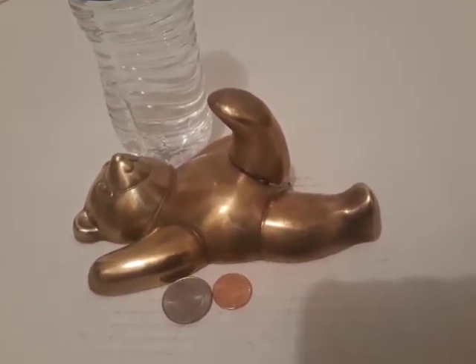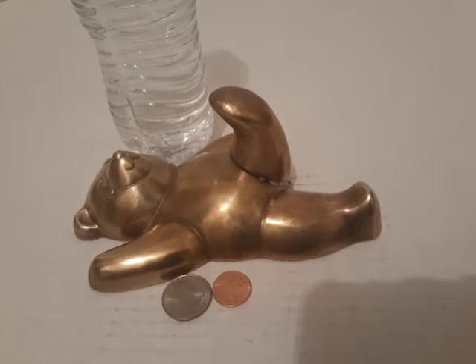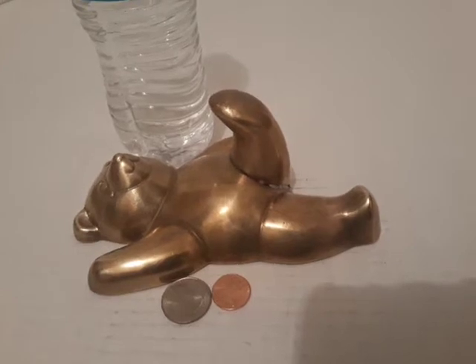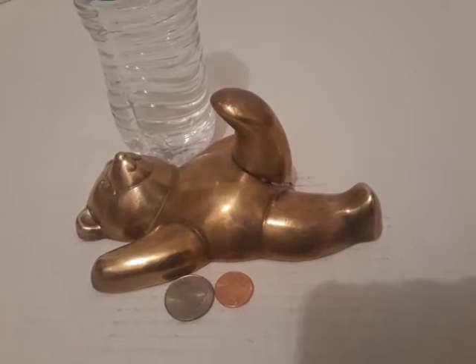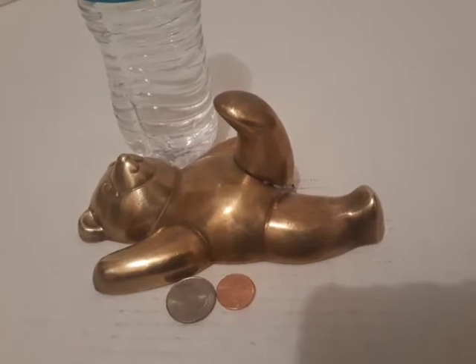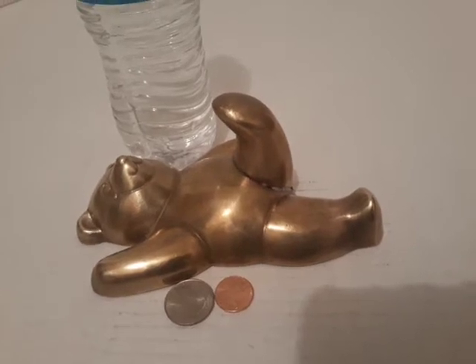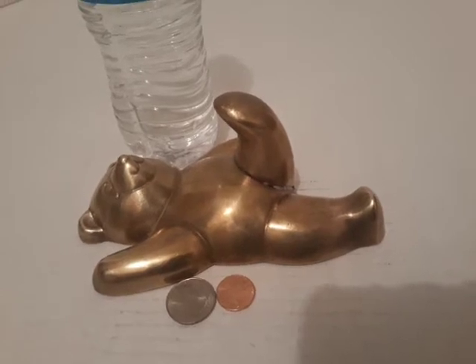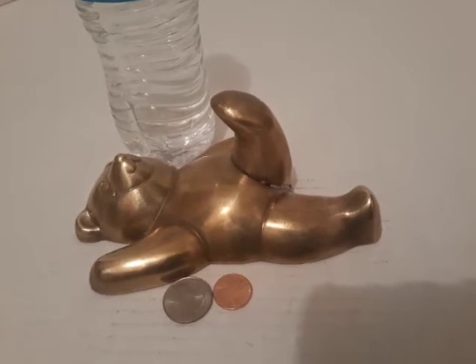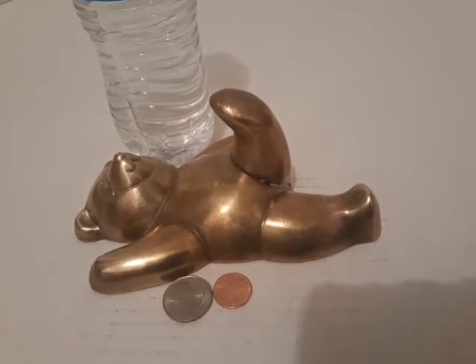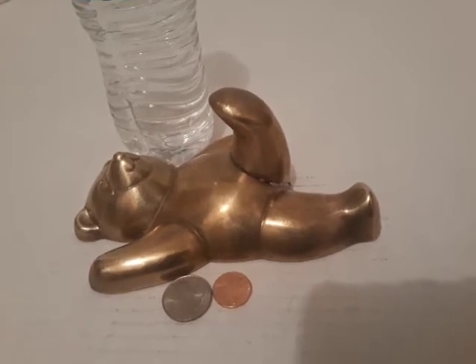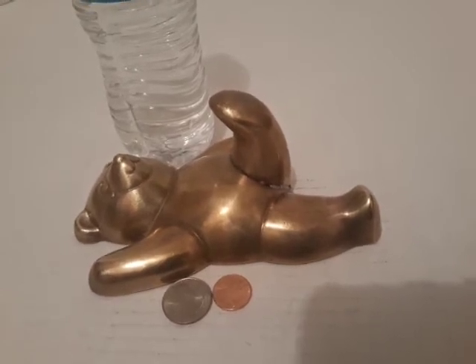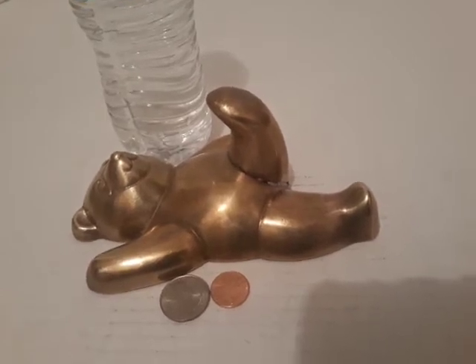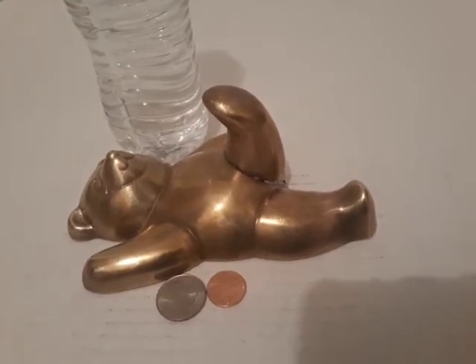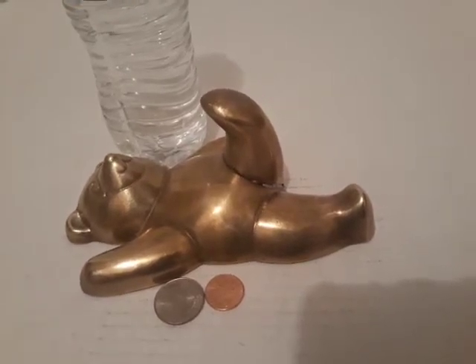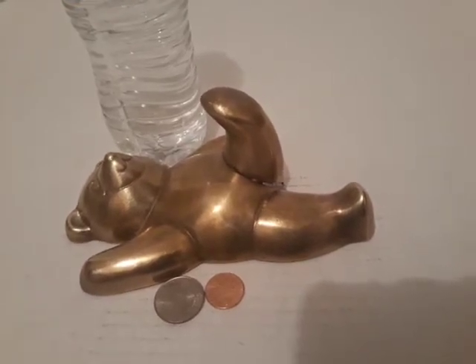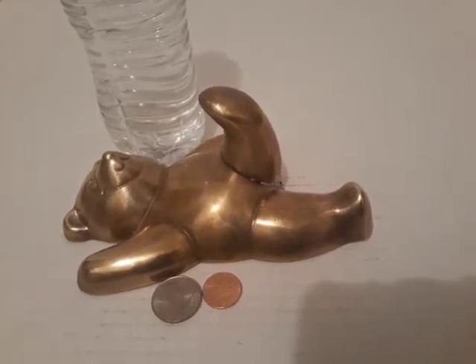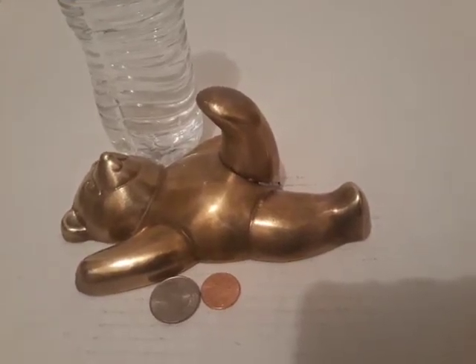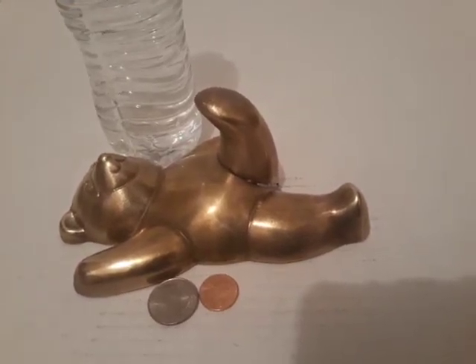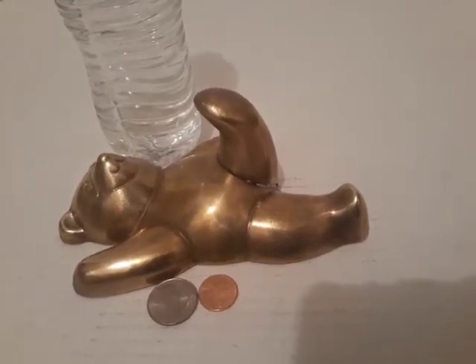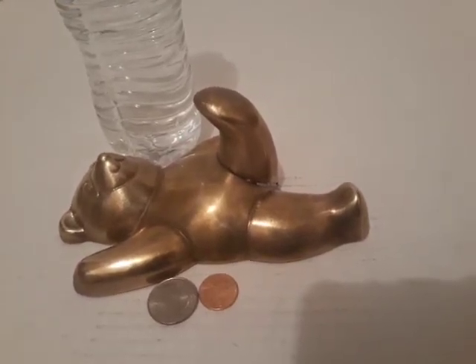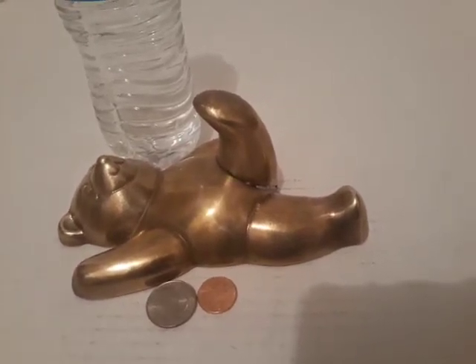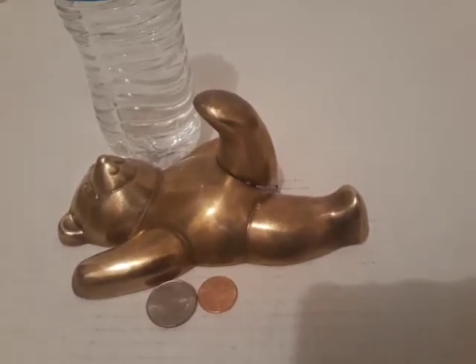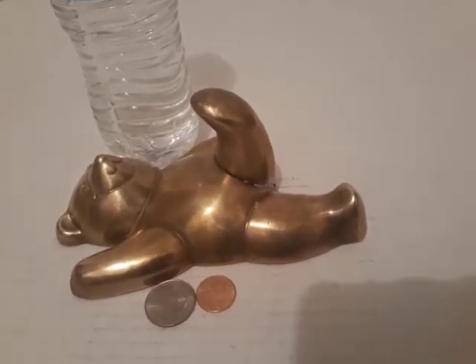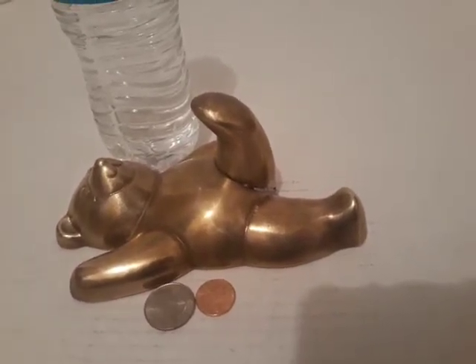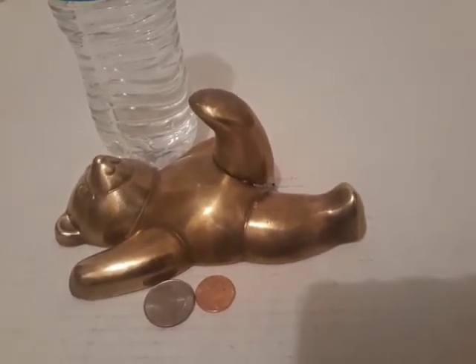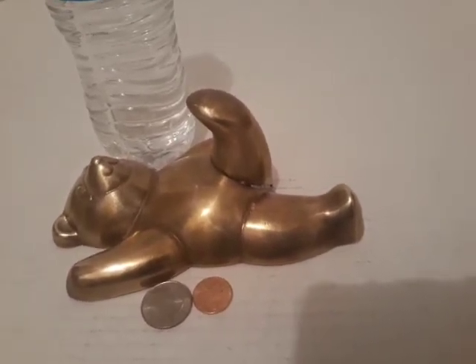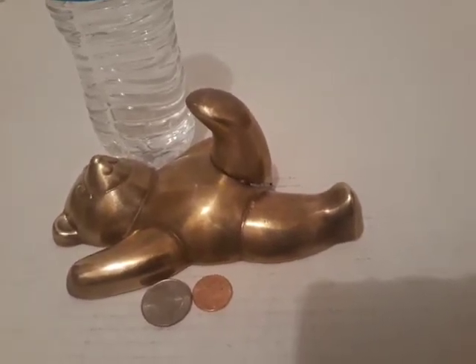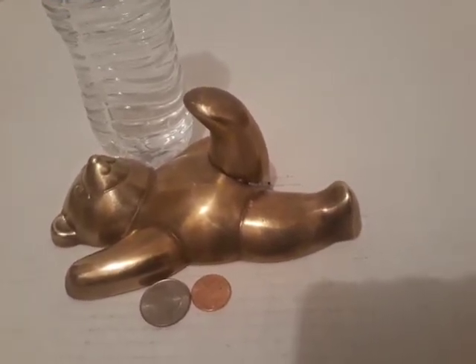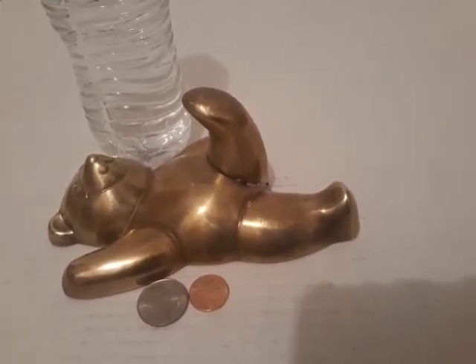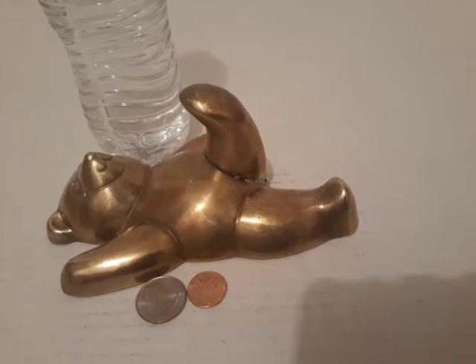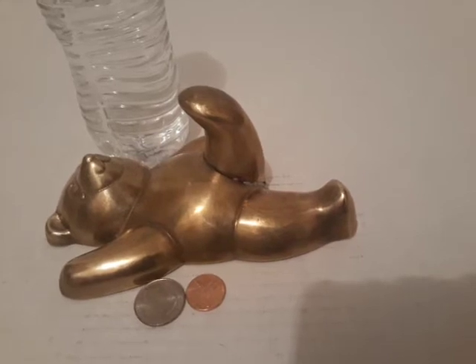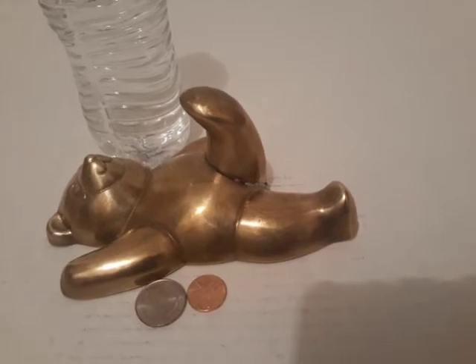You can see this at TheVeniesCopperStore.com. I have a lot of copper and brass items and home decor items.